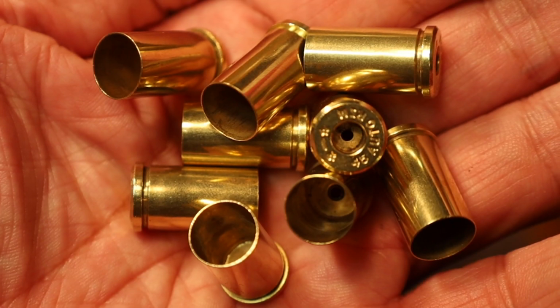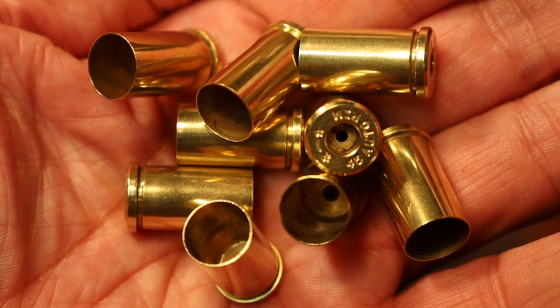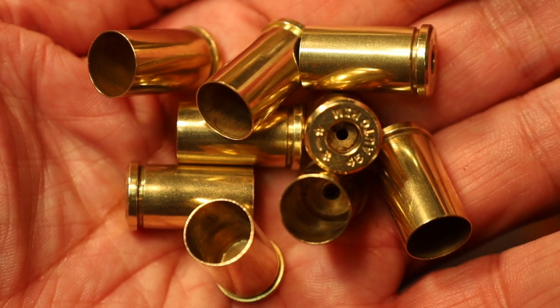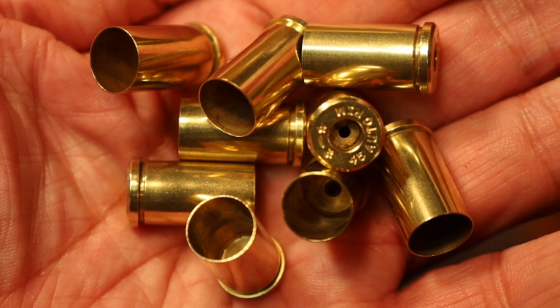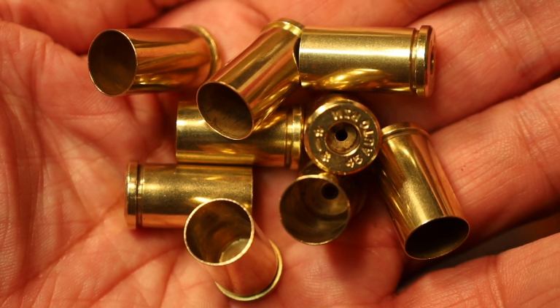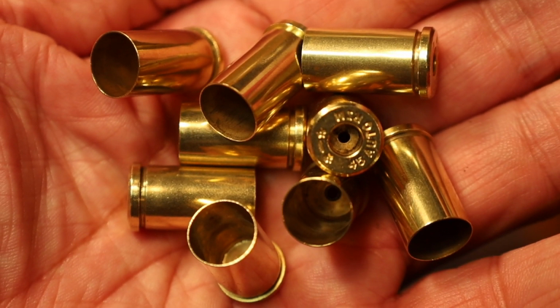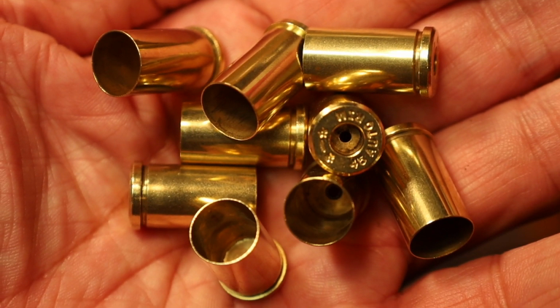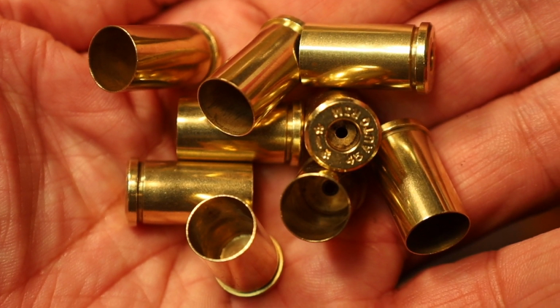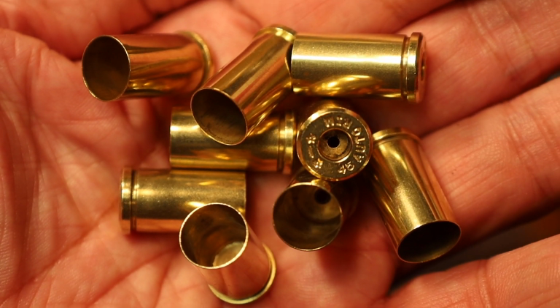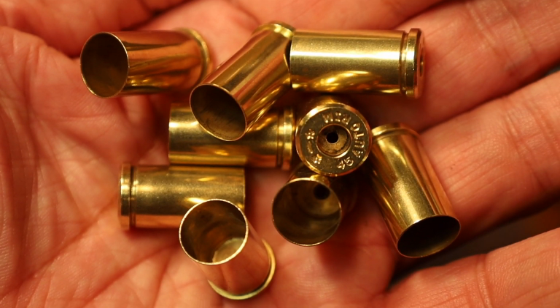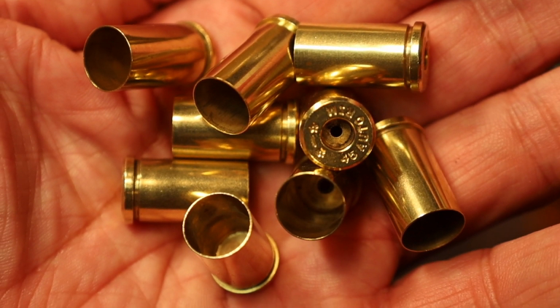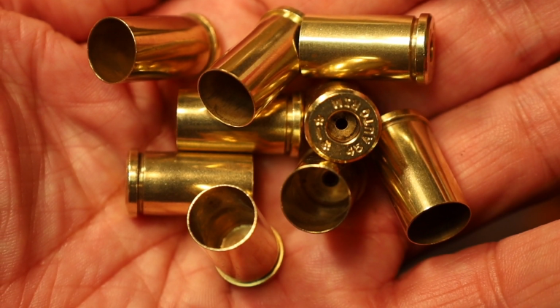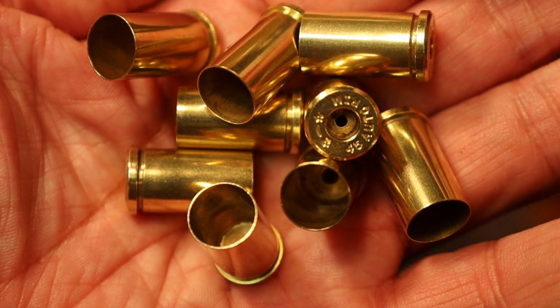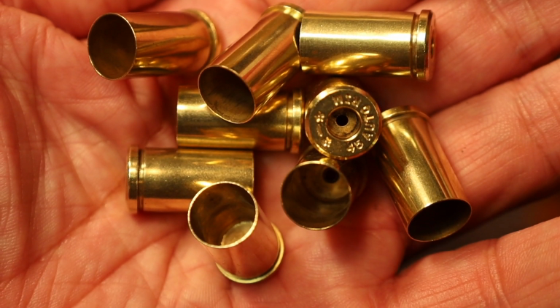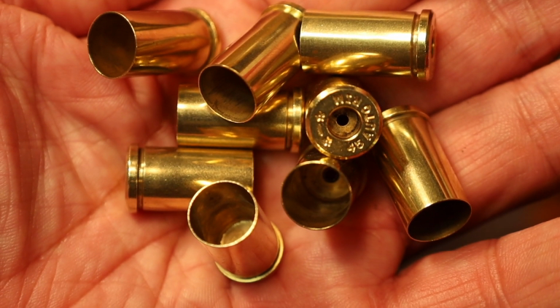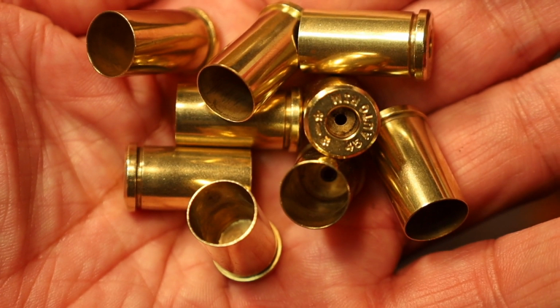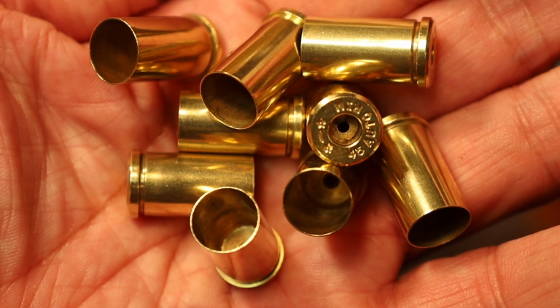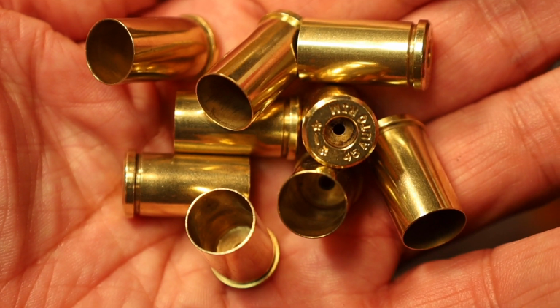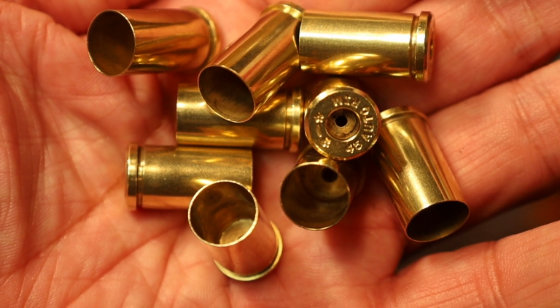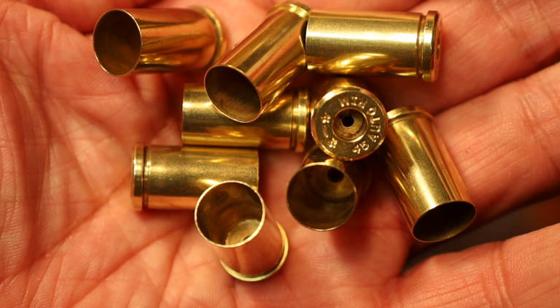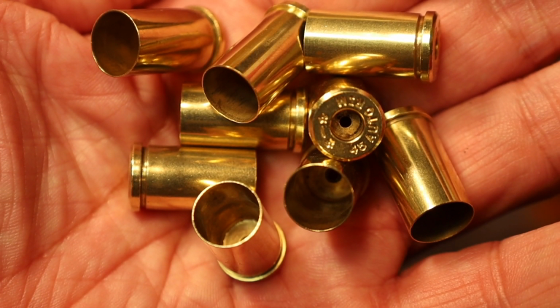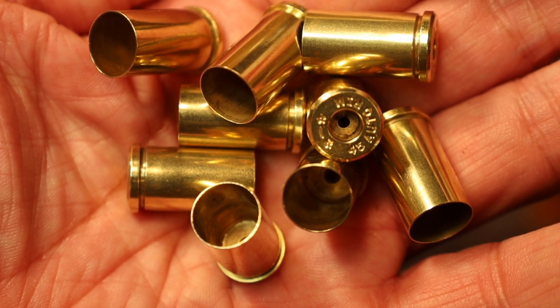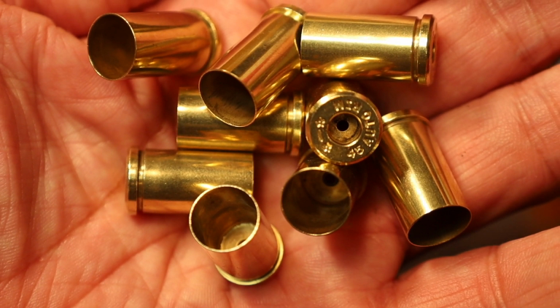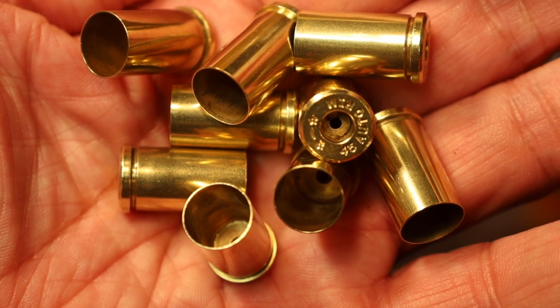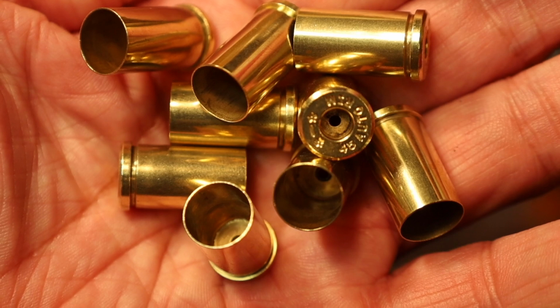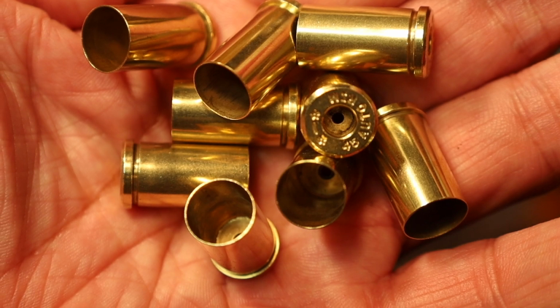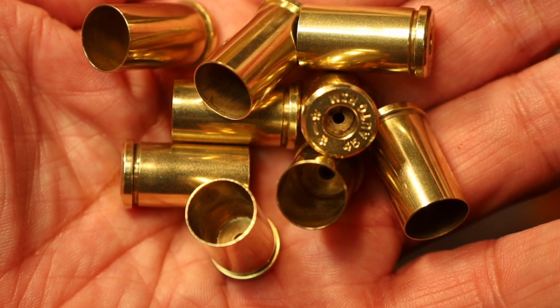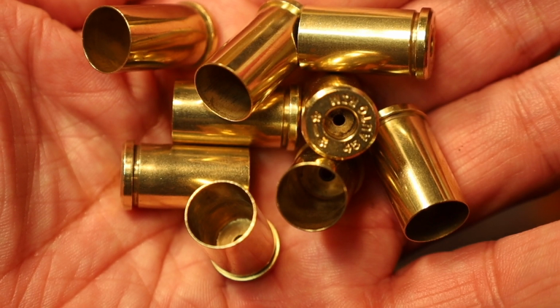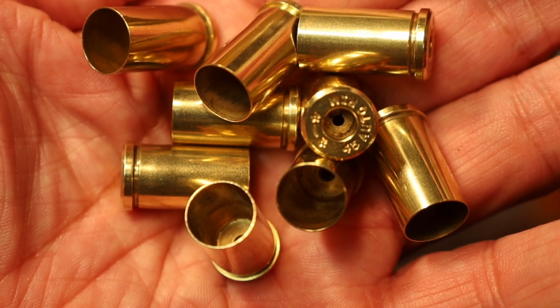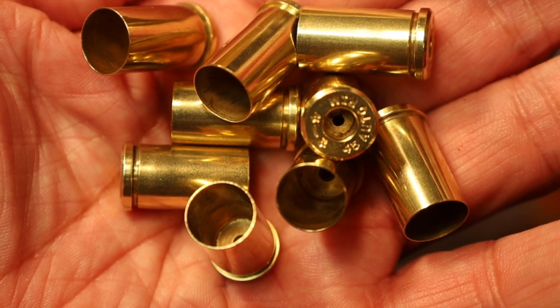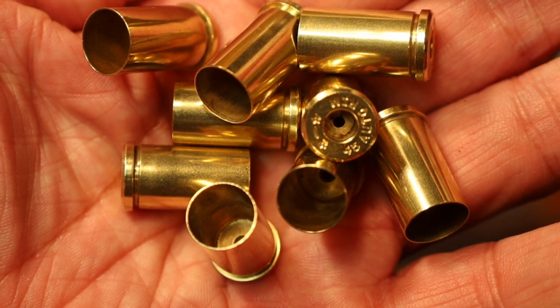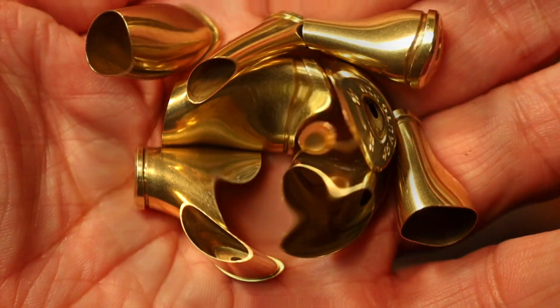Fortune cookie — 45 LC. See you next video, bye for now.